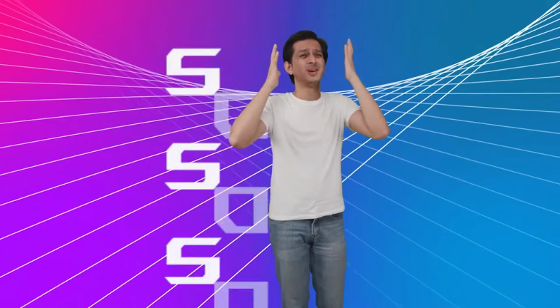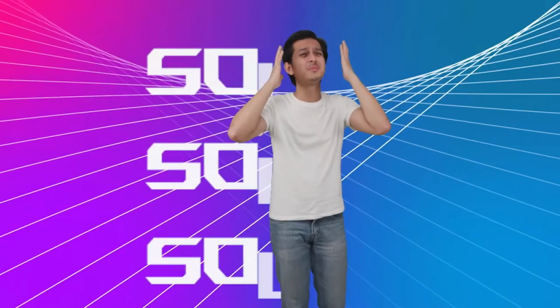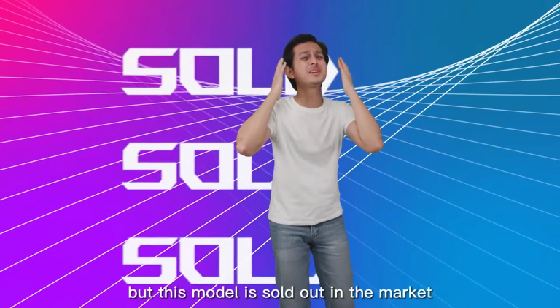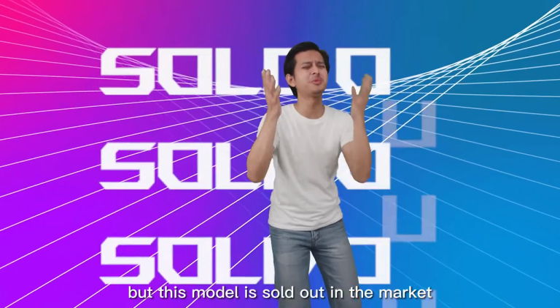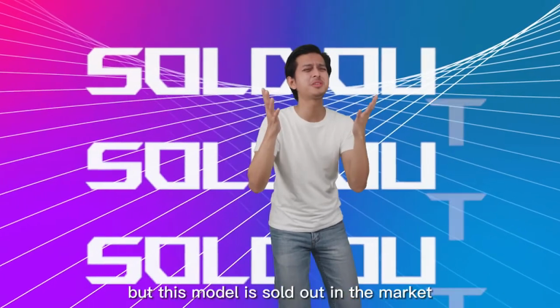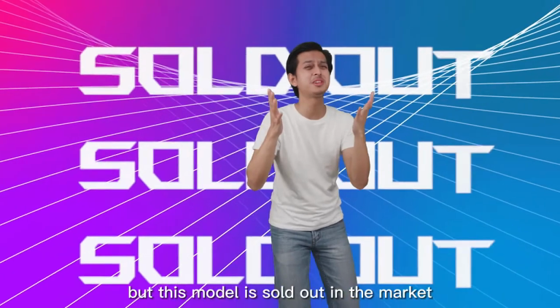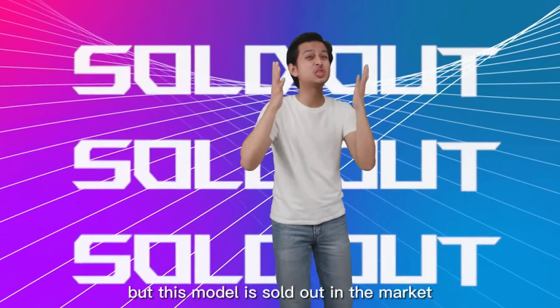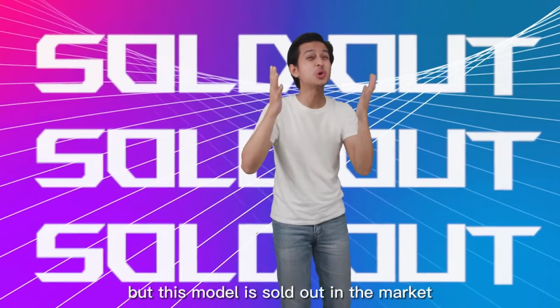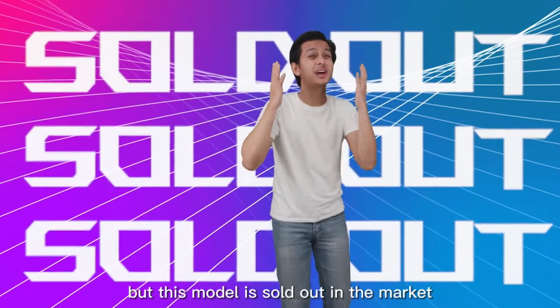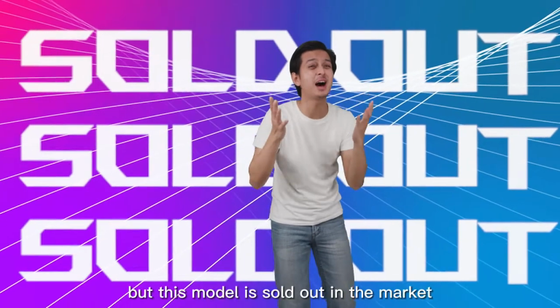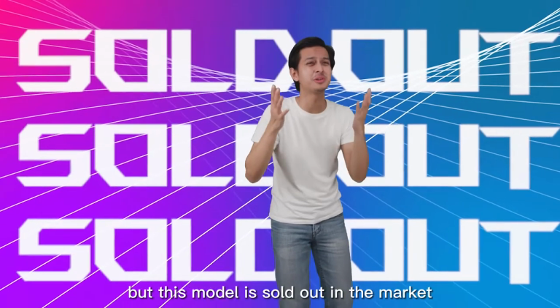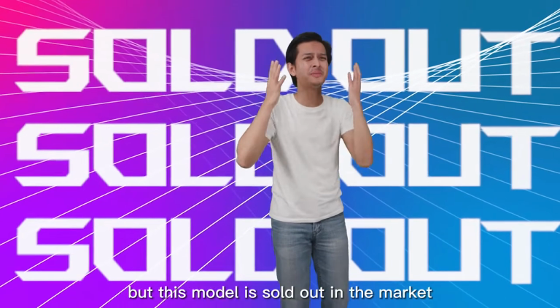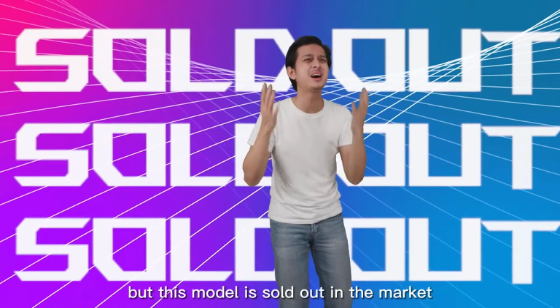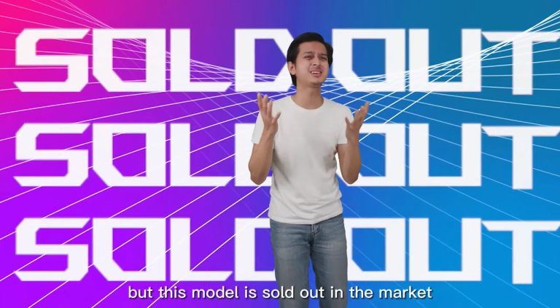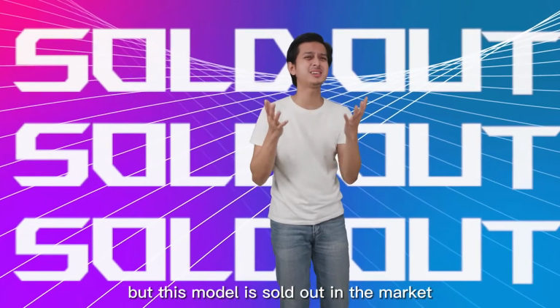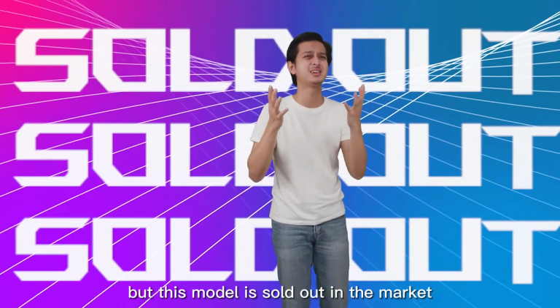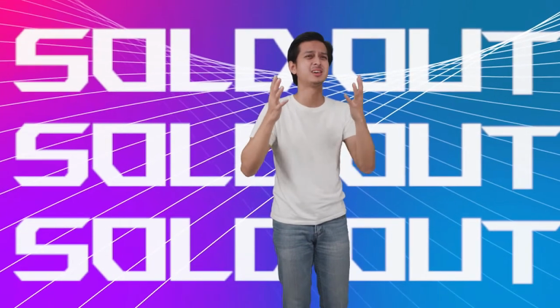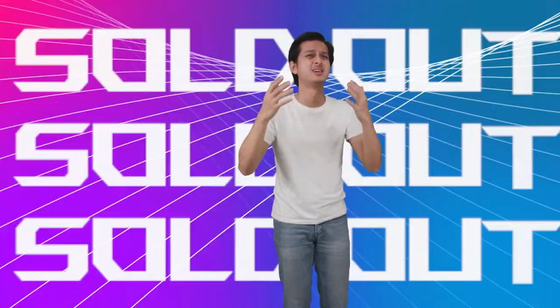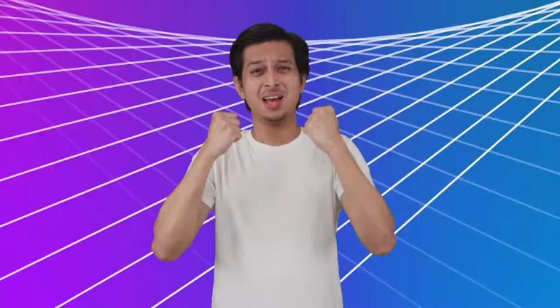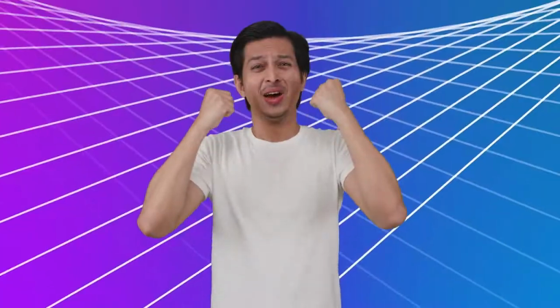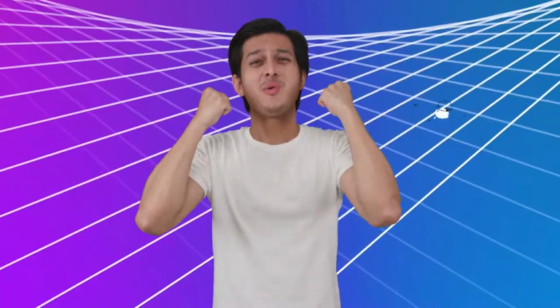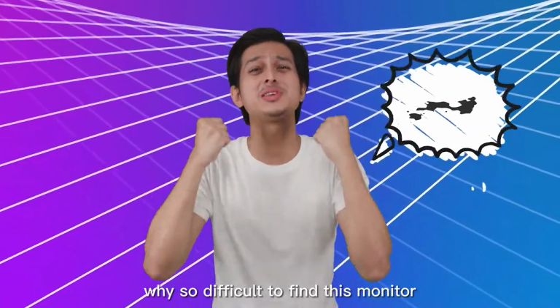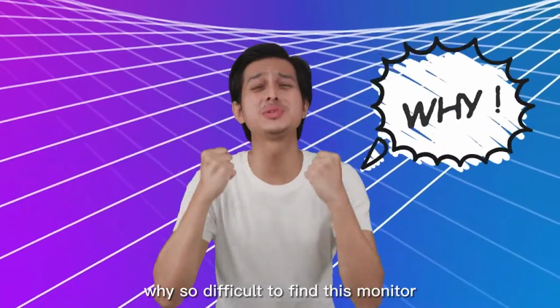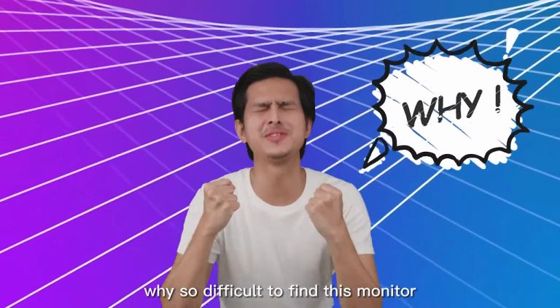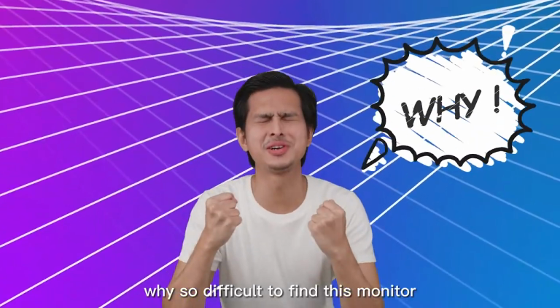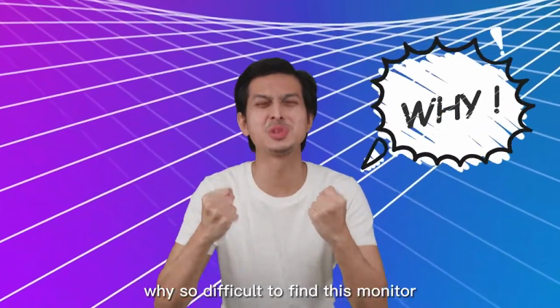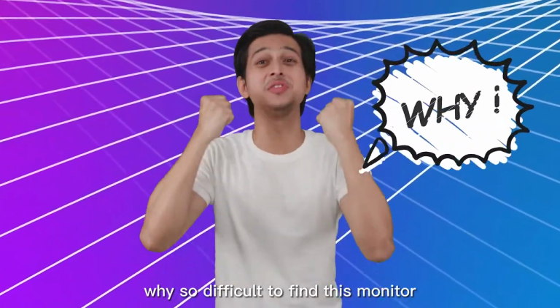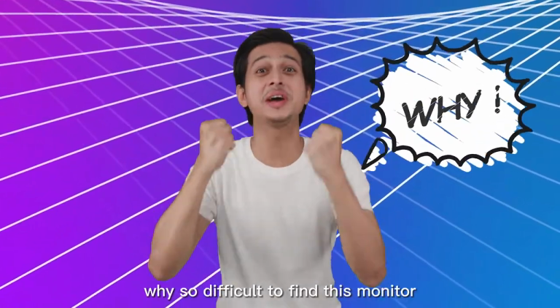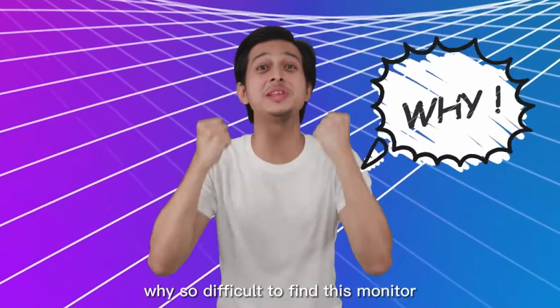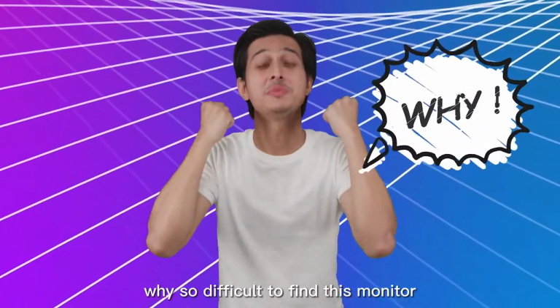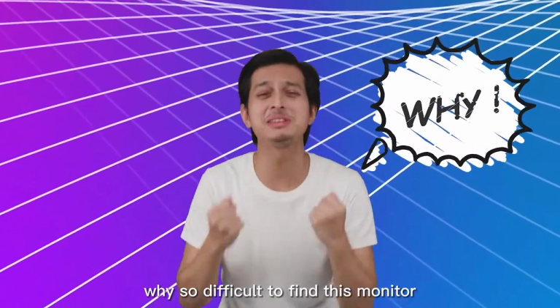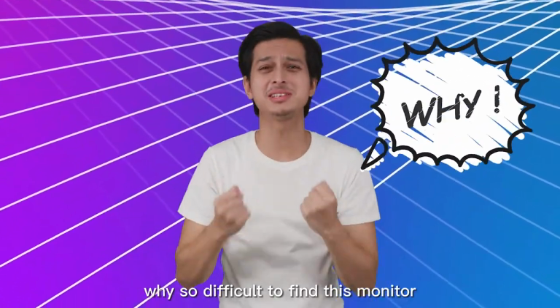But this model is sold out in the market! Why is it so difficult to find this monitor?